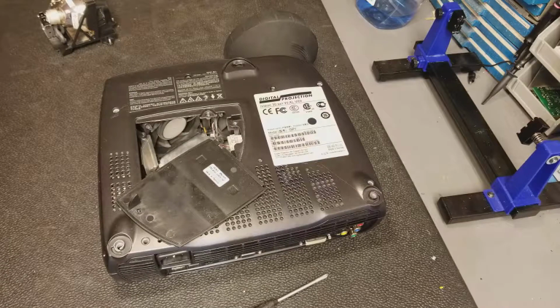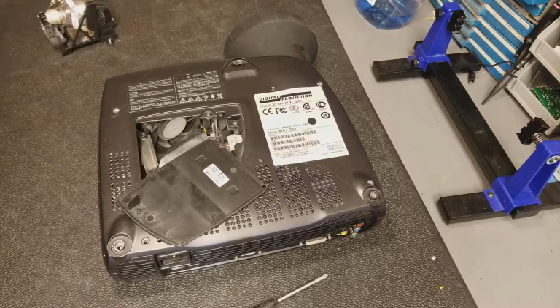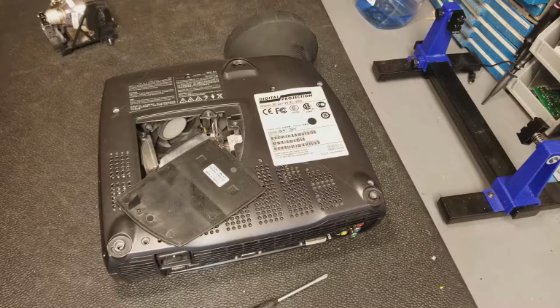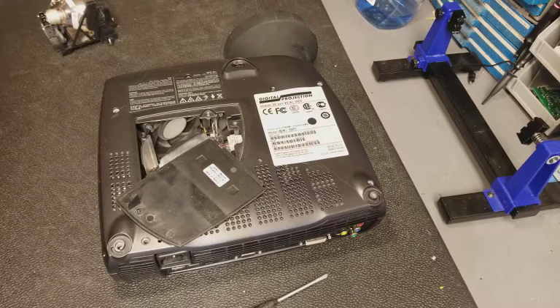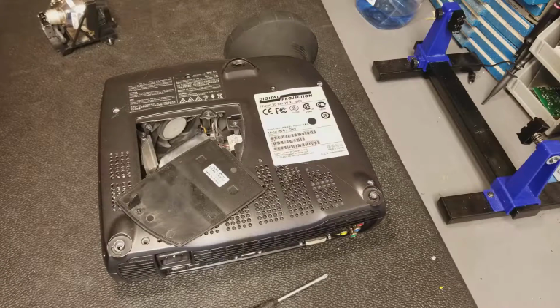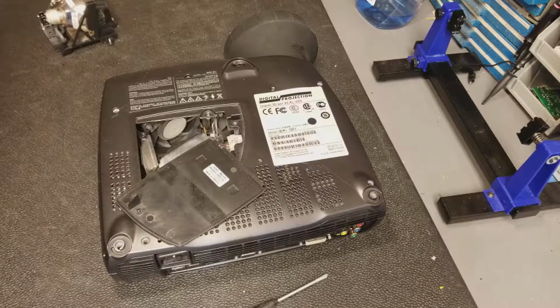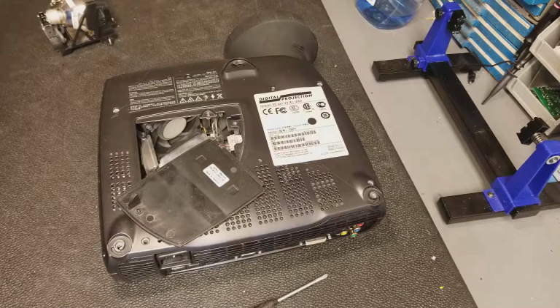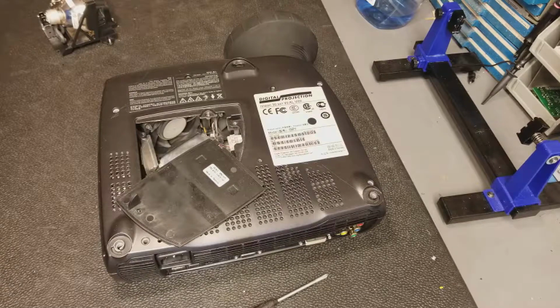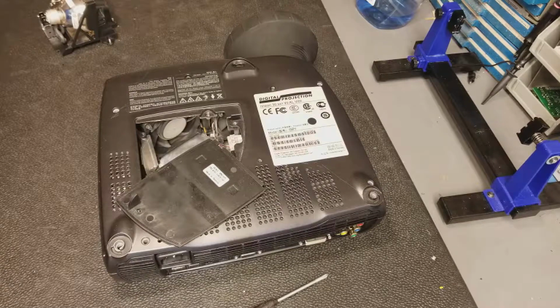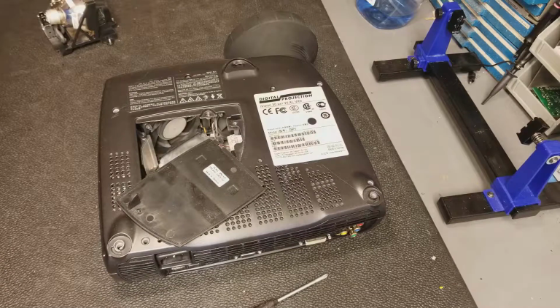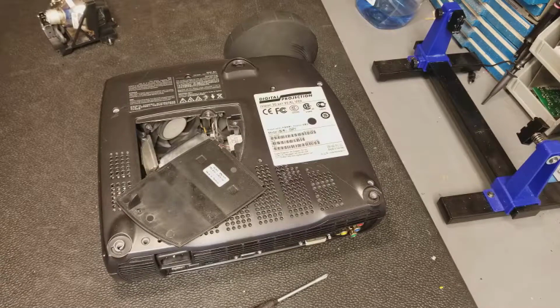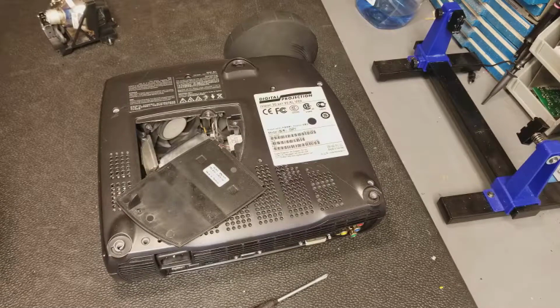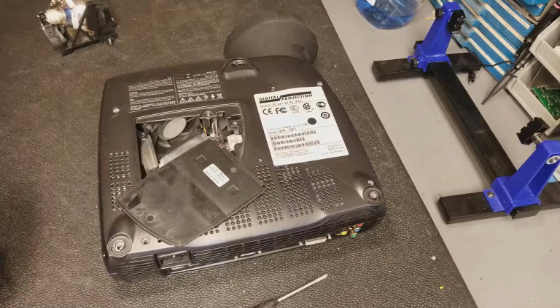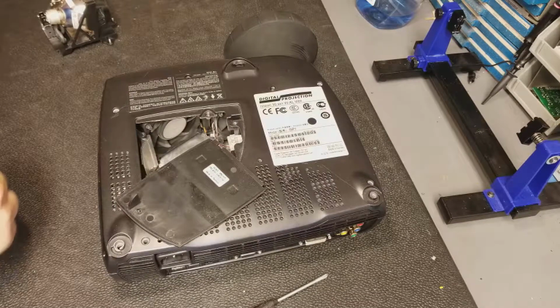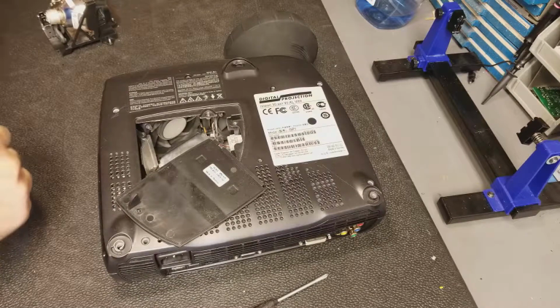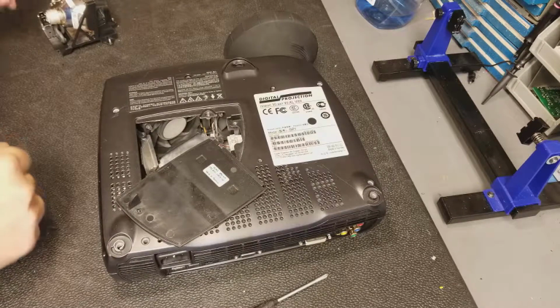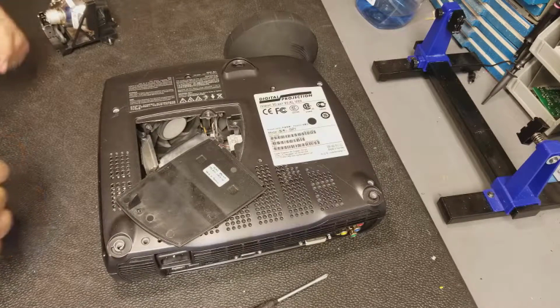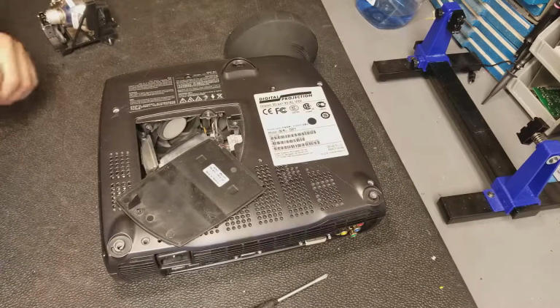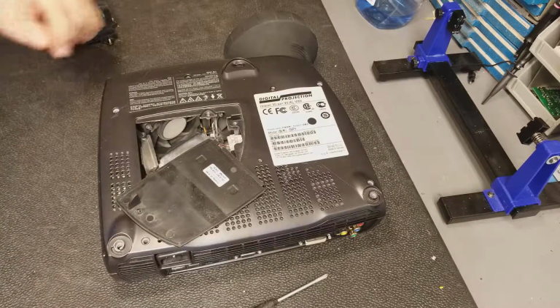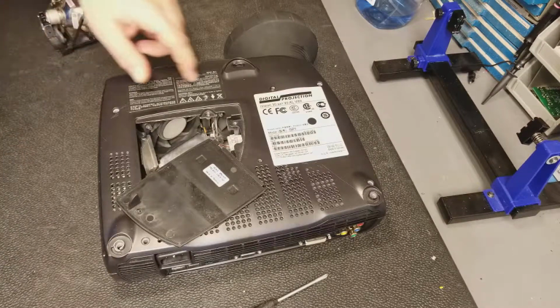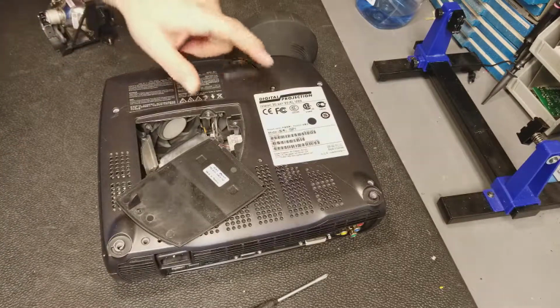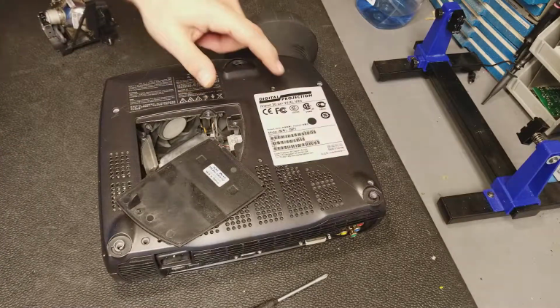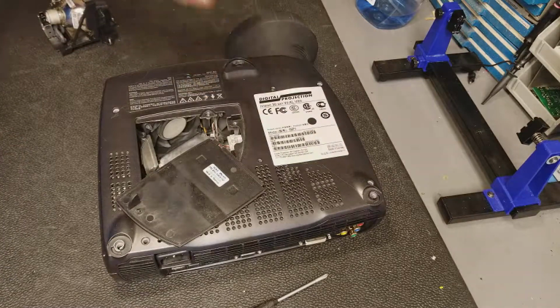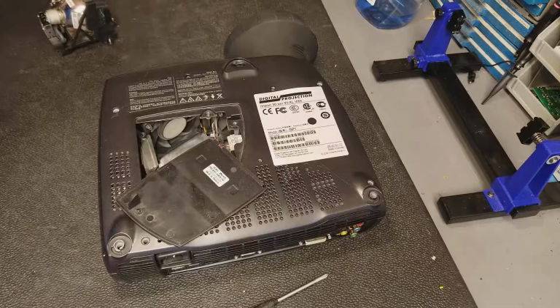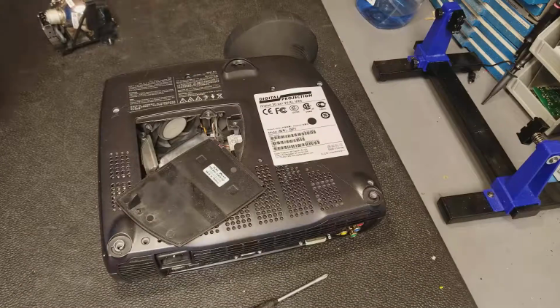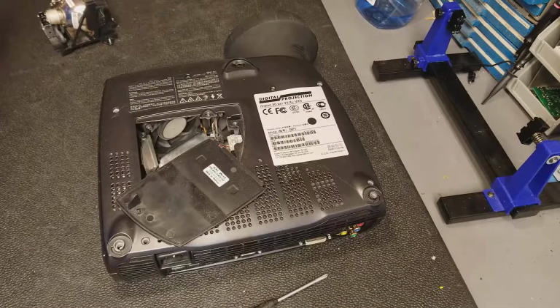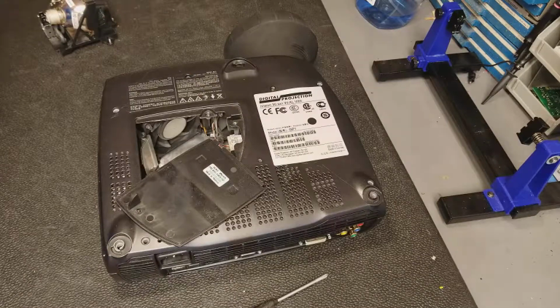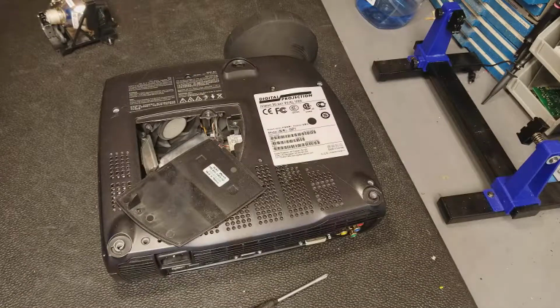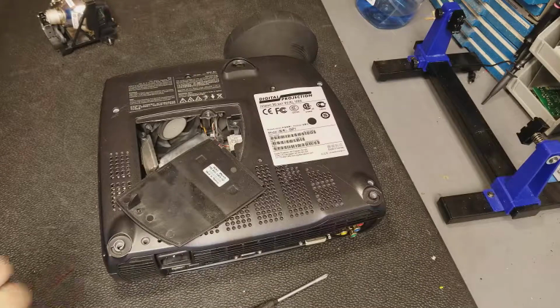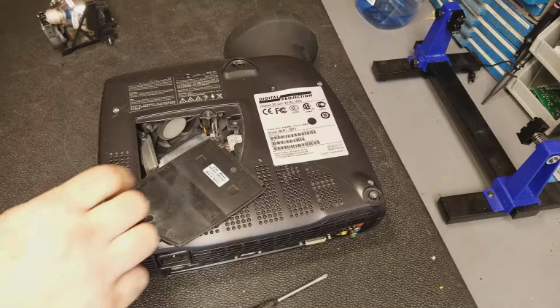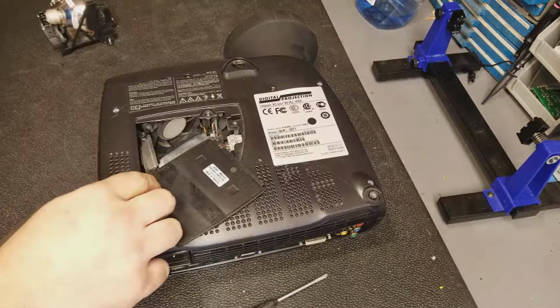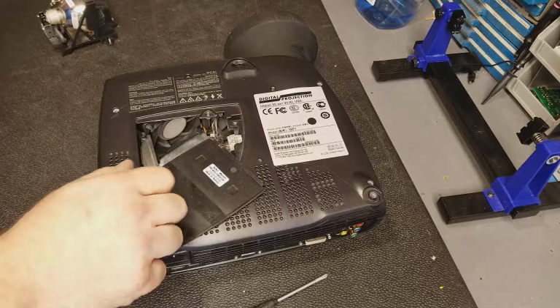Hey everybody, welcome to part 3 of repairing the Digital Projection iVision 30.